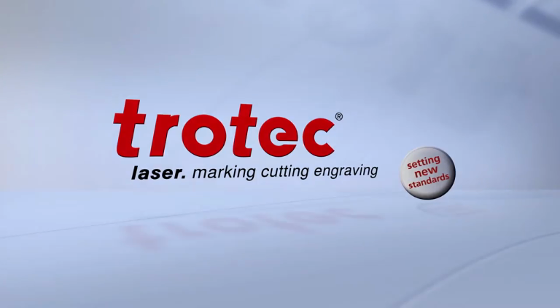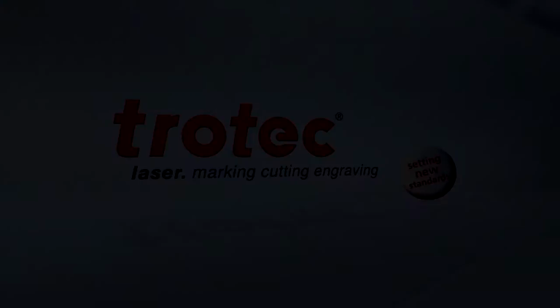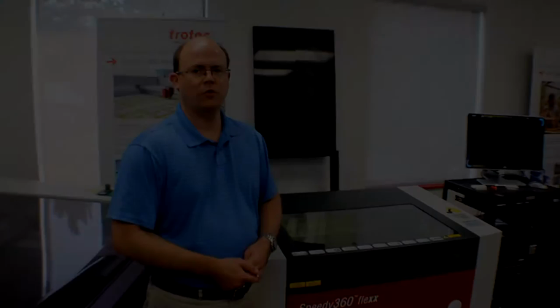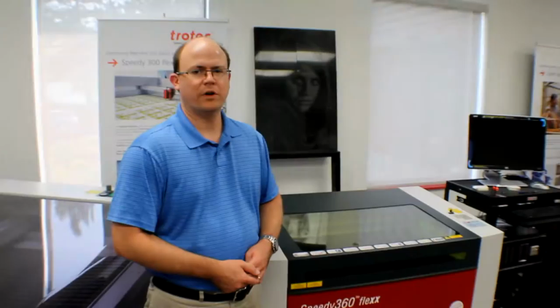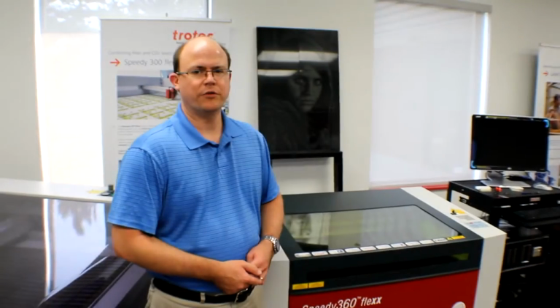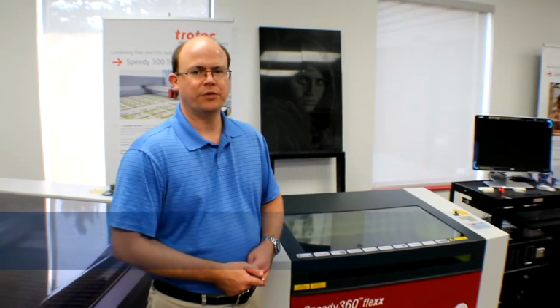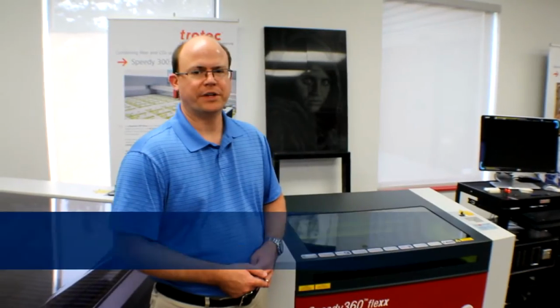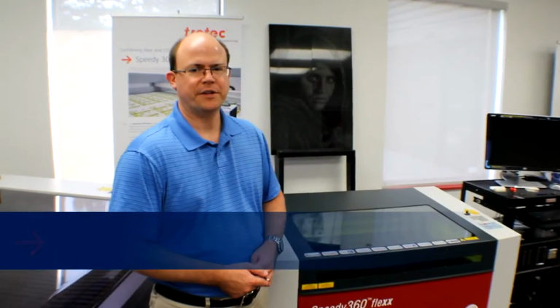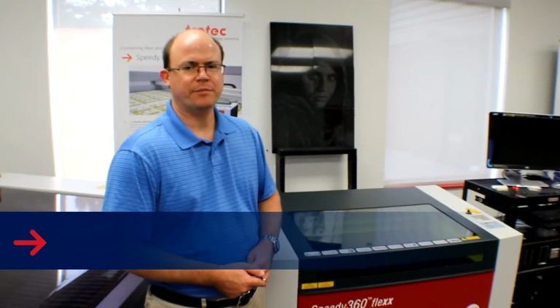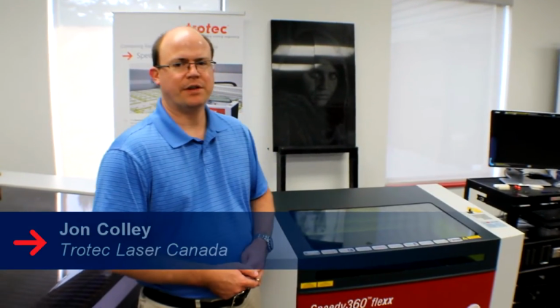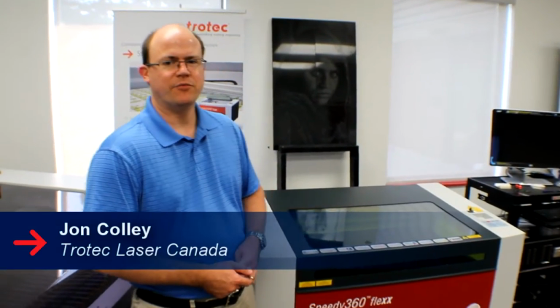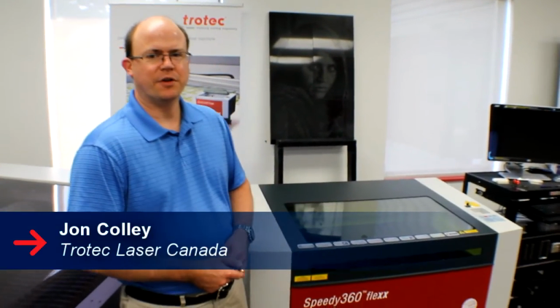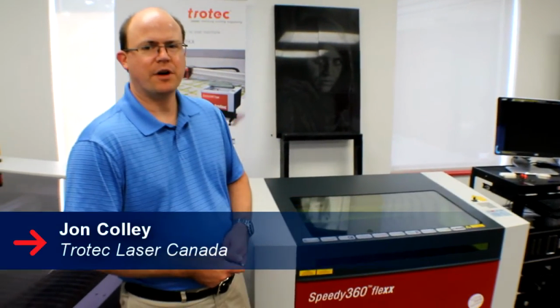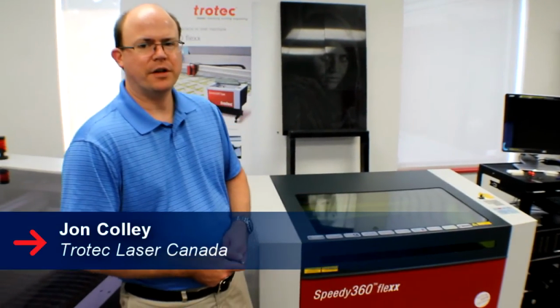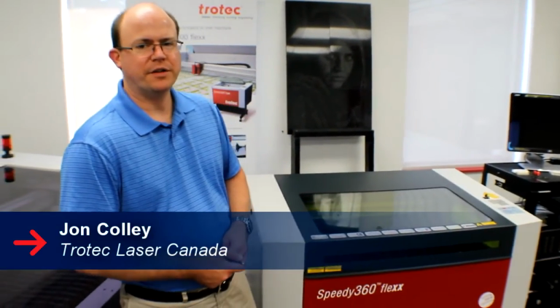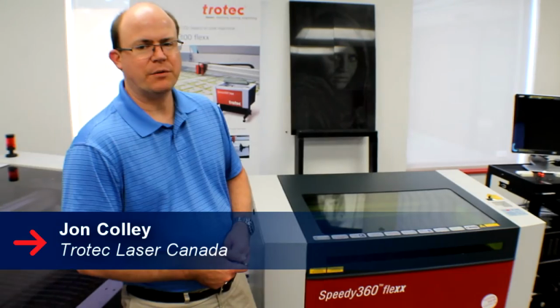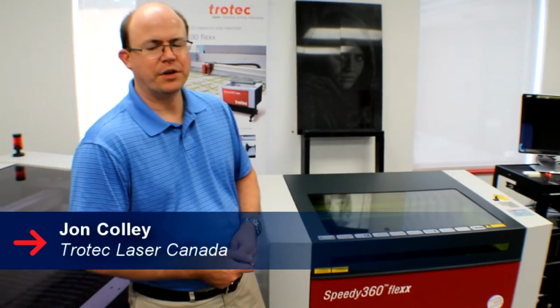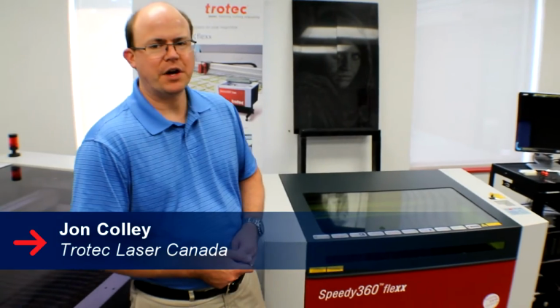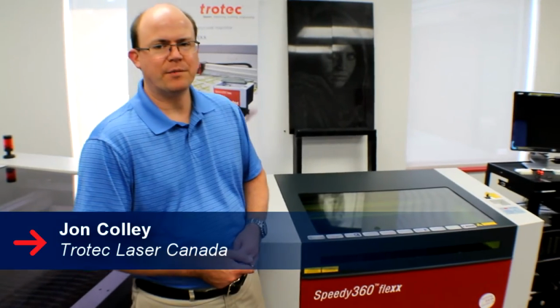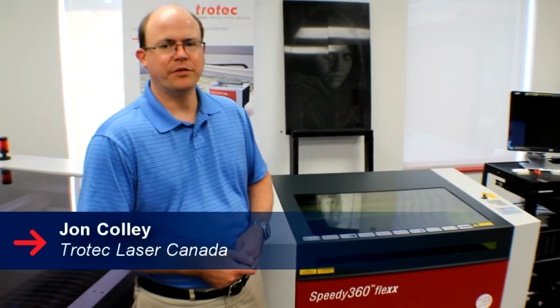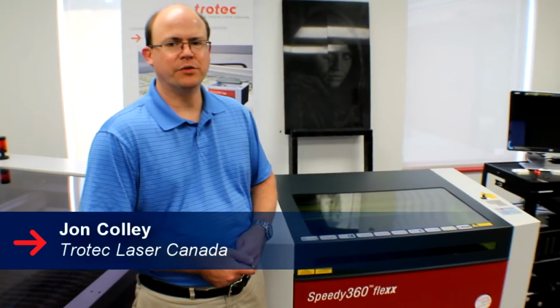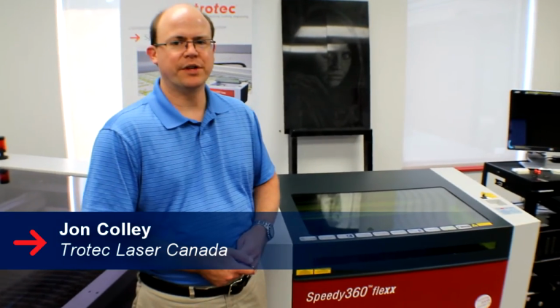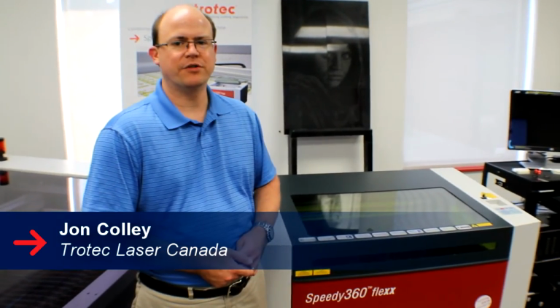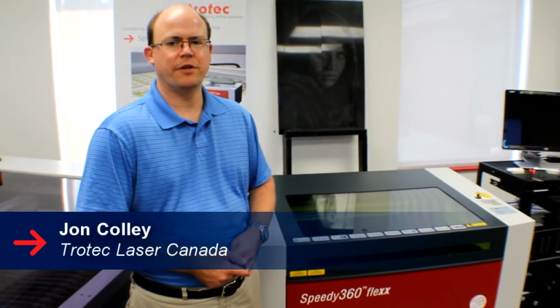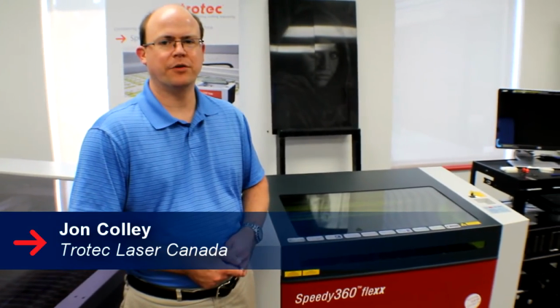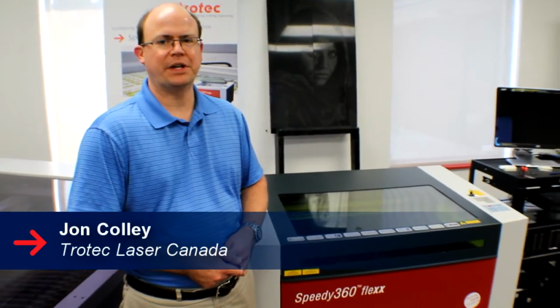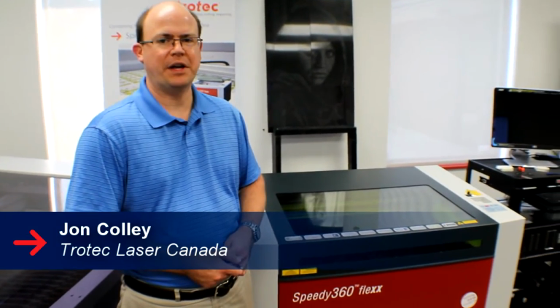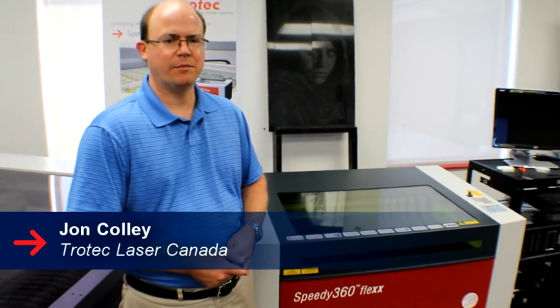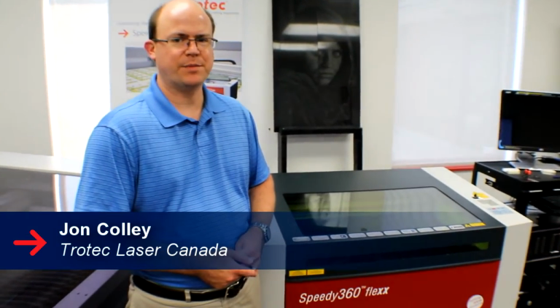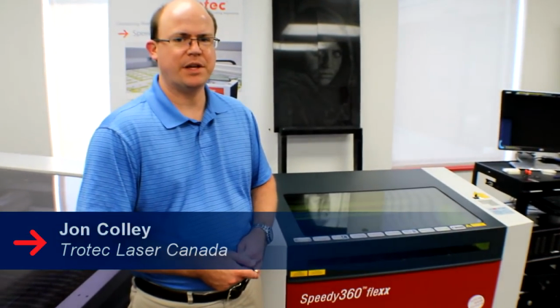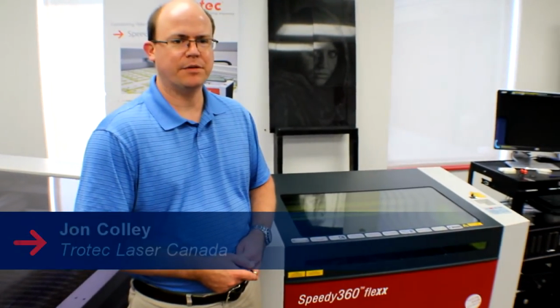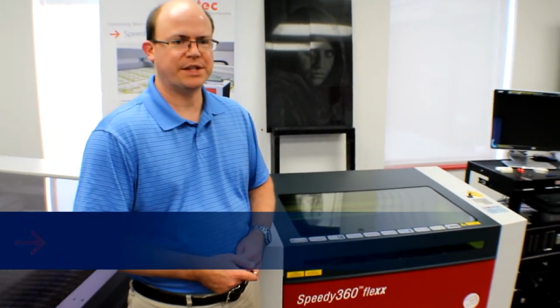Hello, welcome to Trotec Tech Tips. I'm John Cowie and today we're going to talk about the newest addition to the Trotec lineup, the Speedy 360.